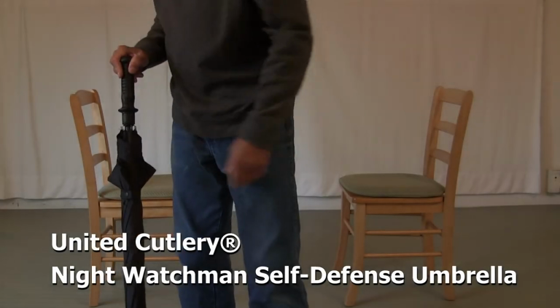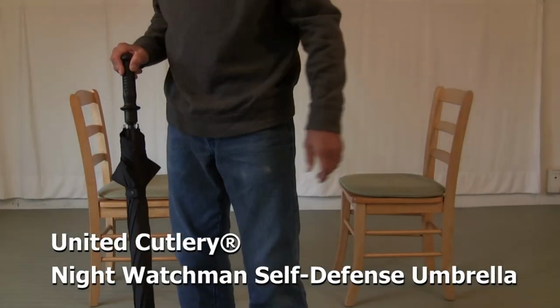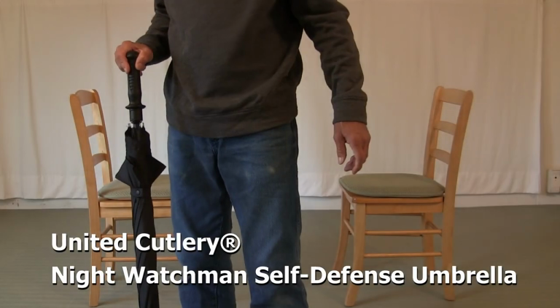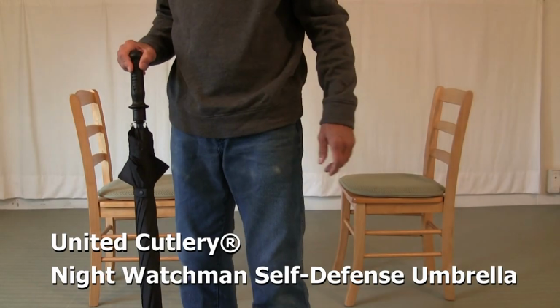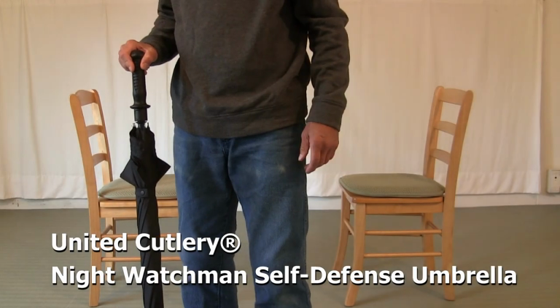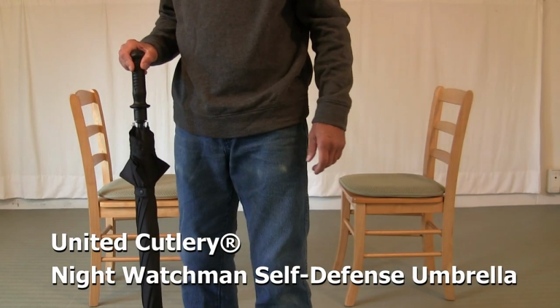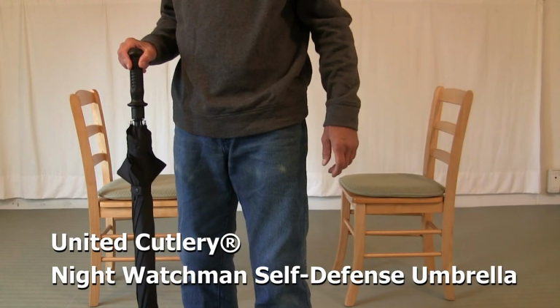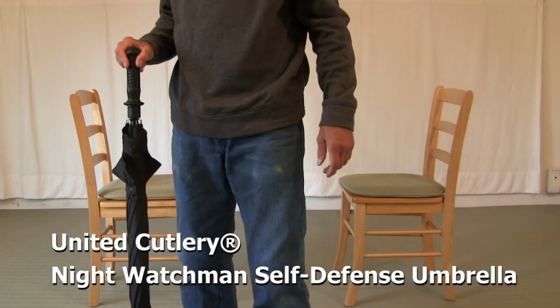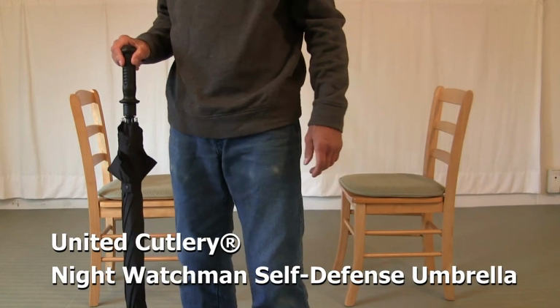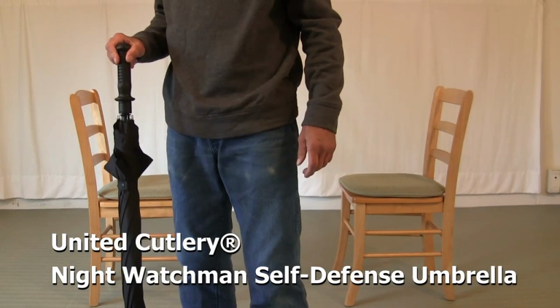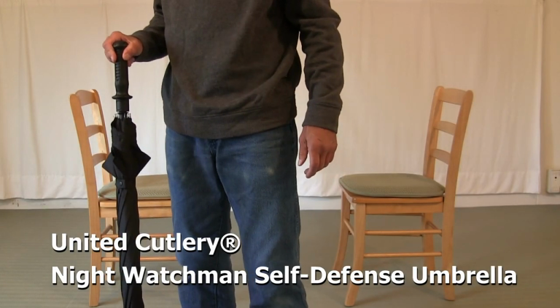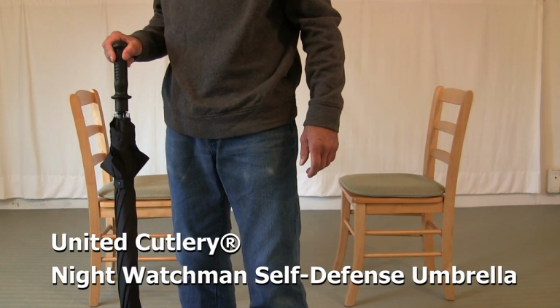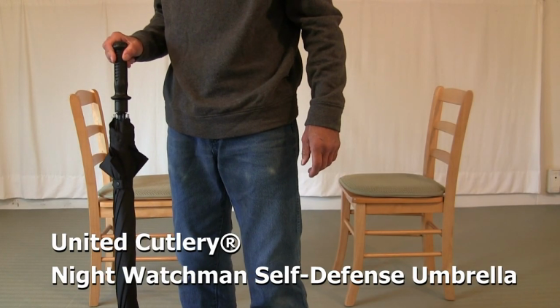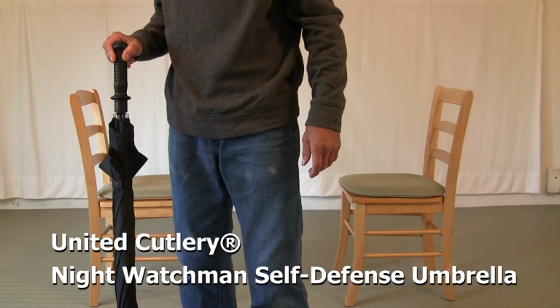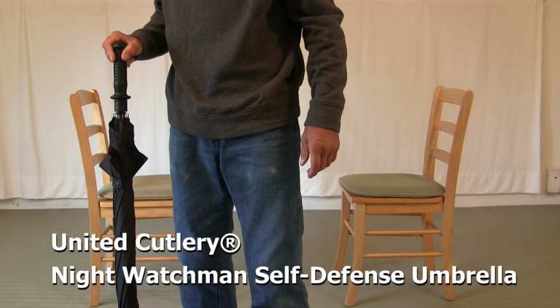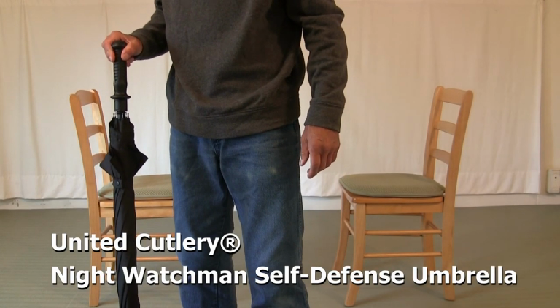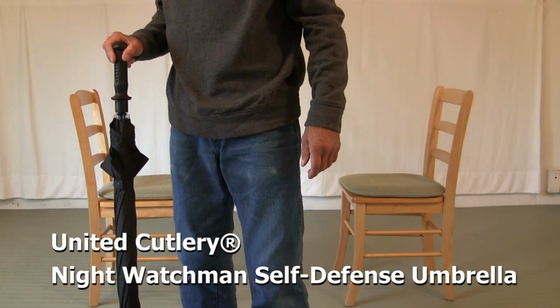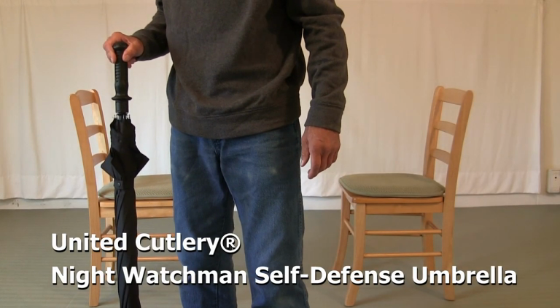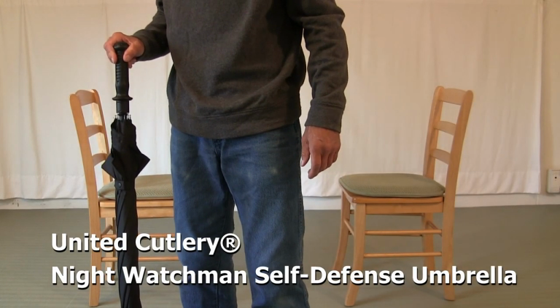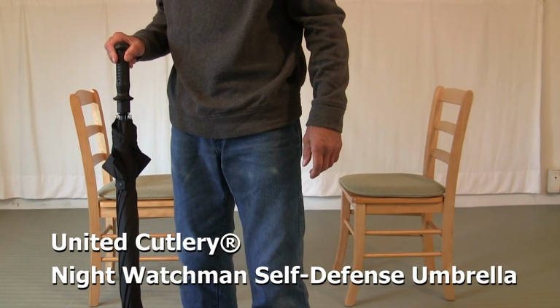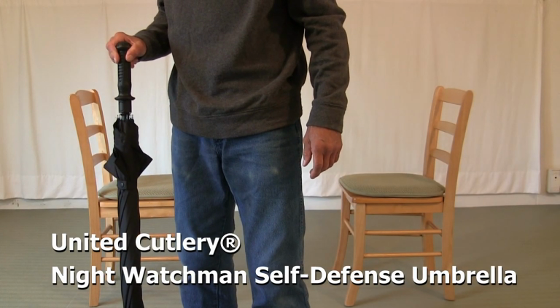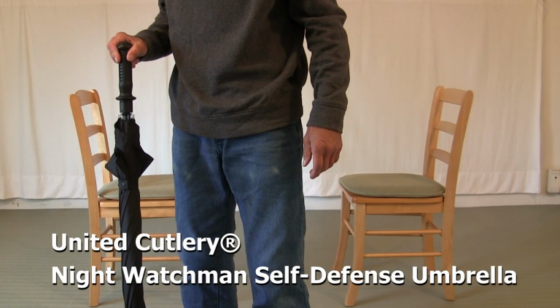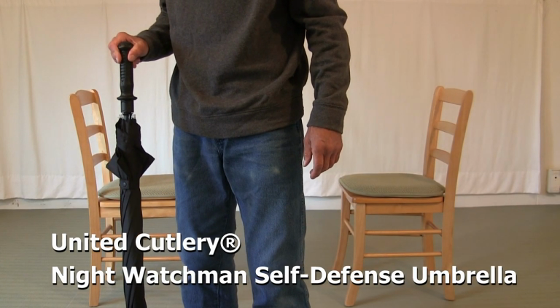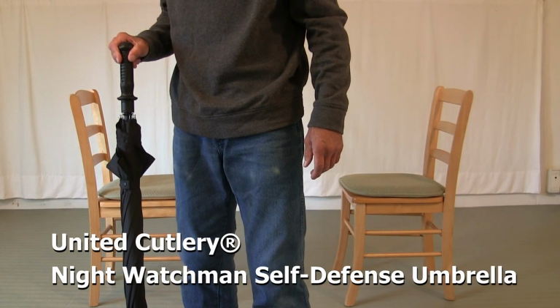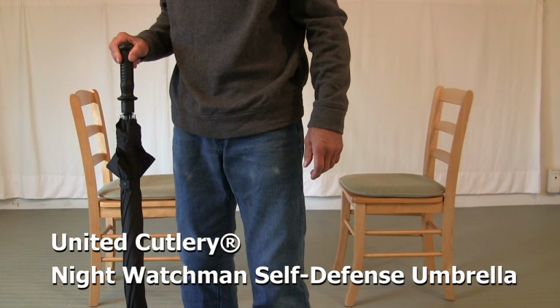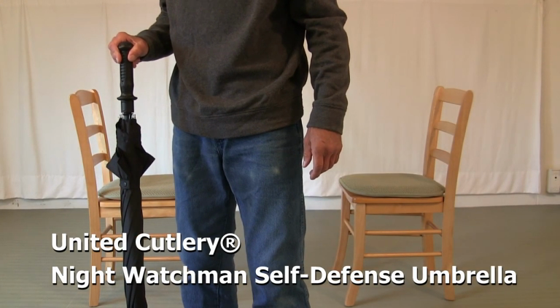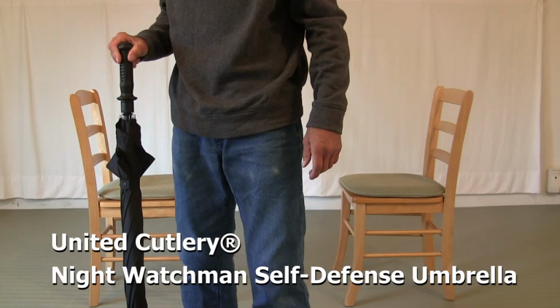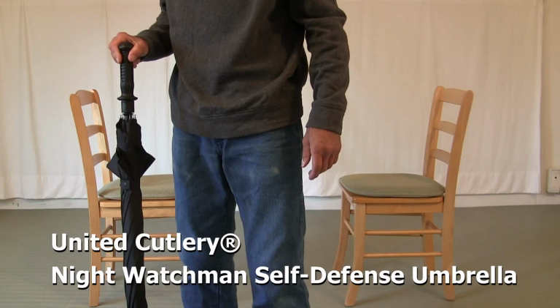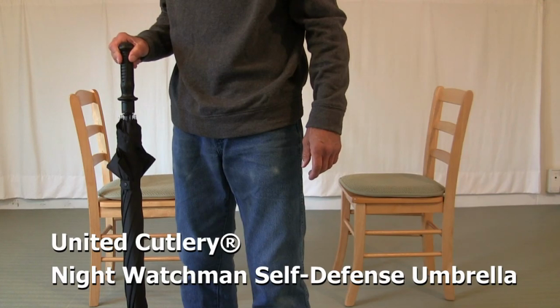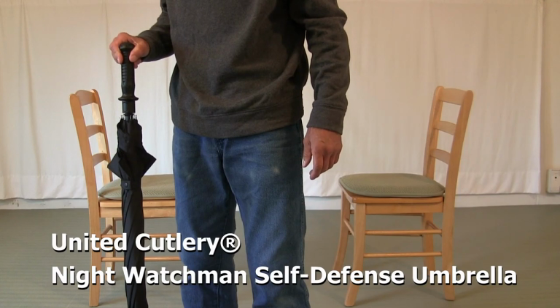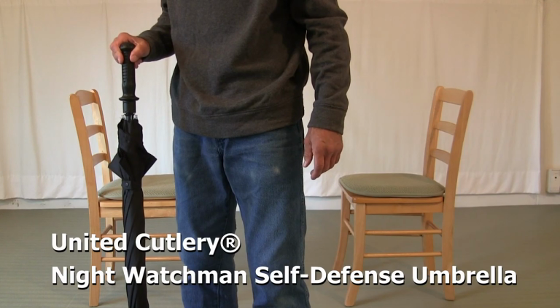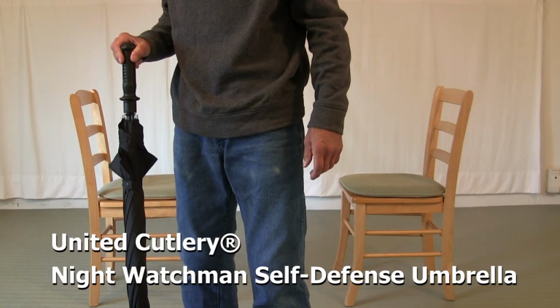United Cutlery, Night Watchmen, Self-Defense Umbrella.